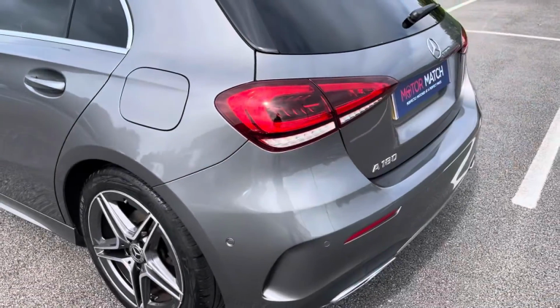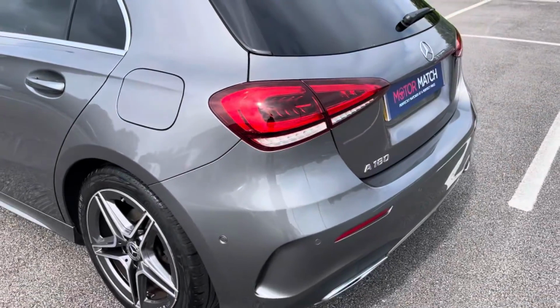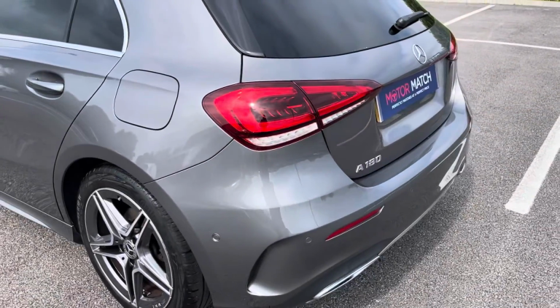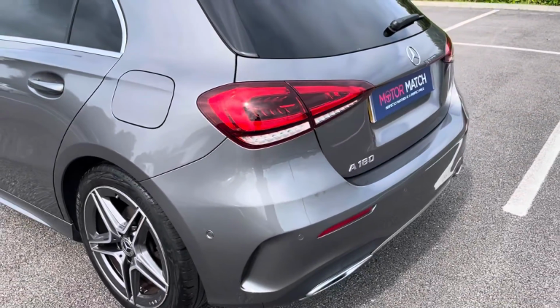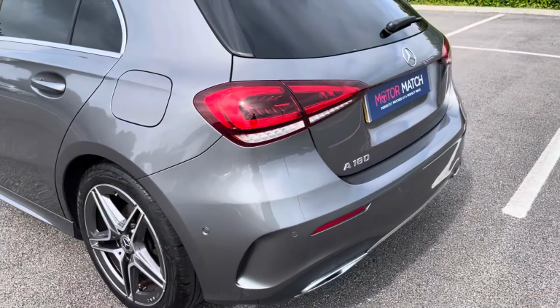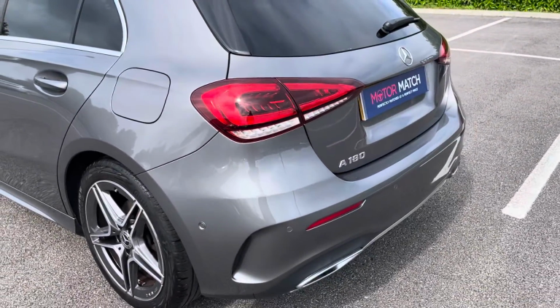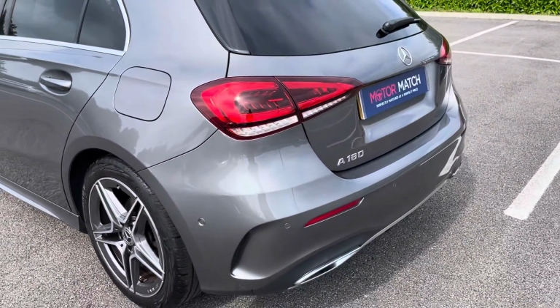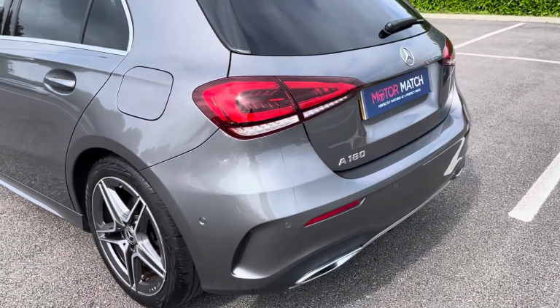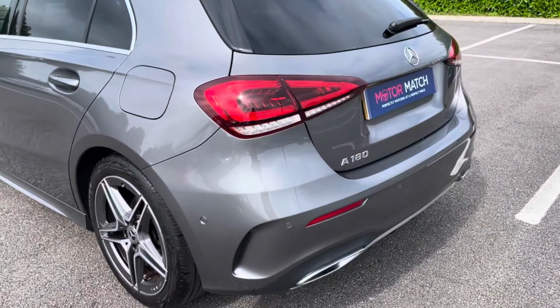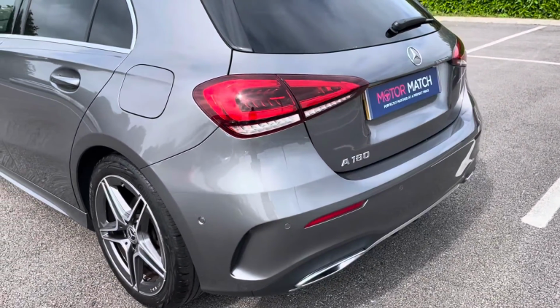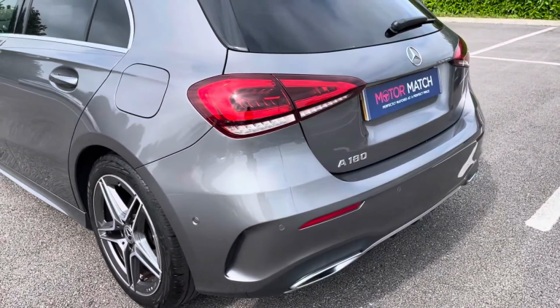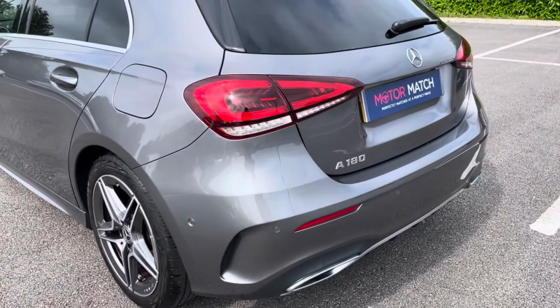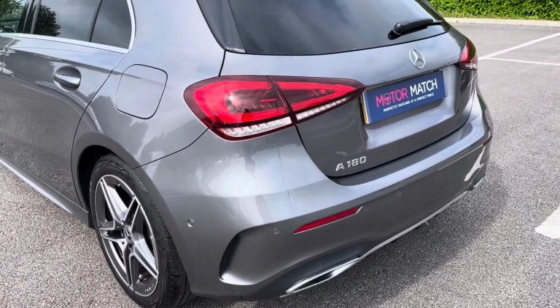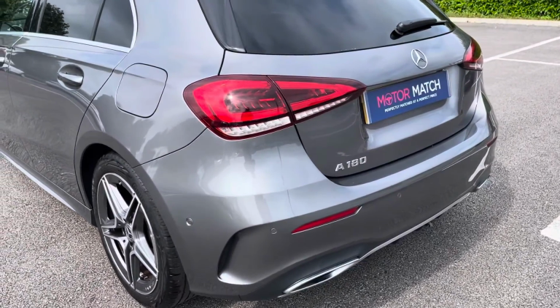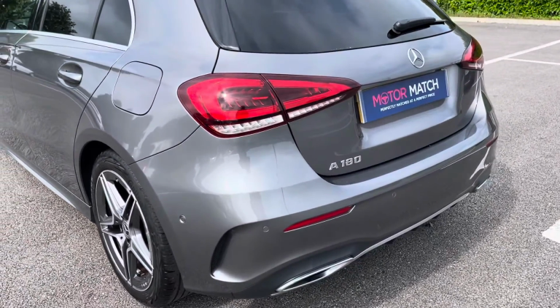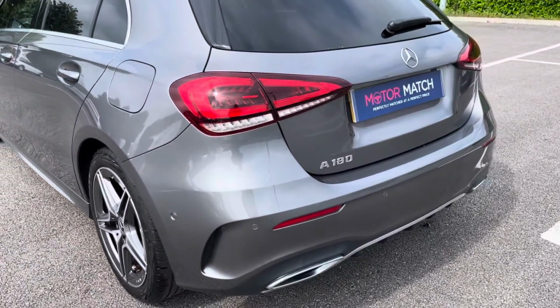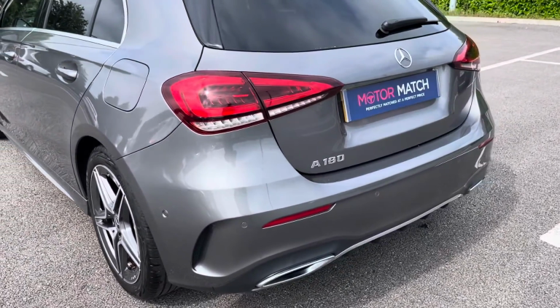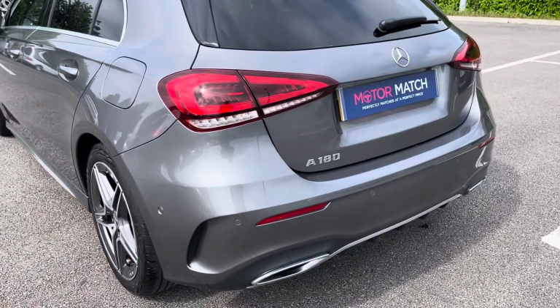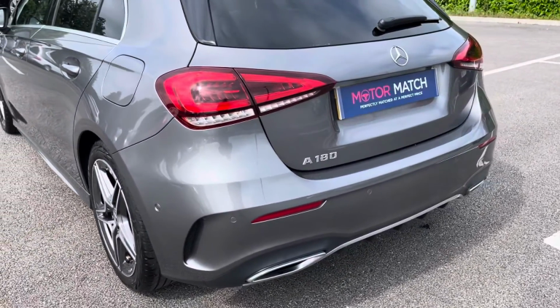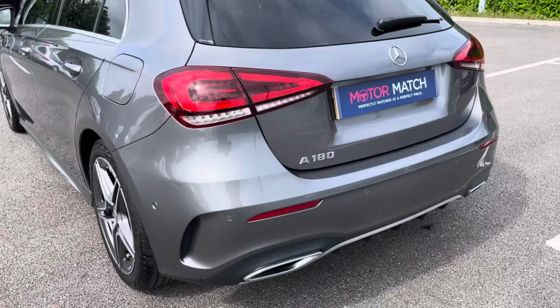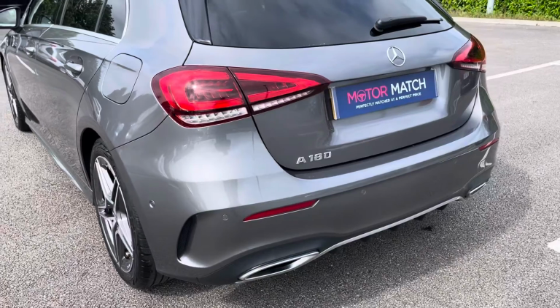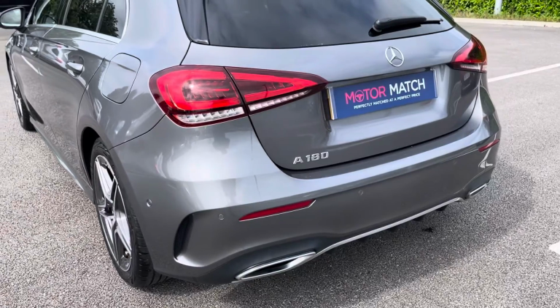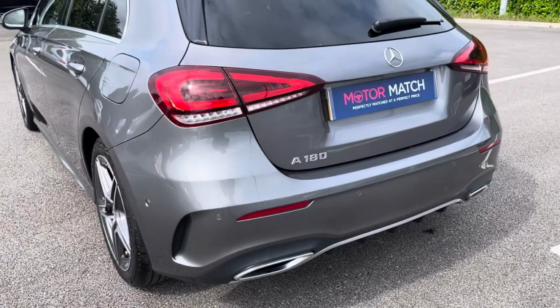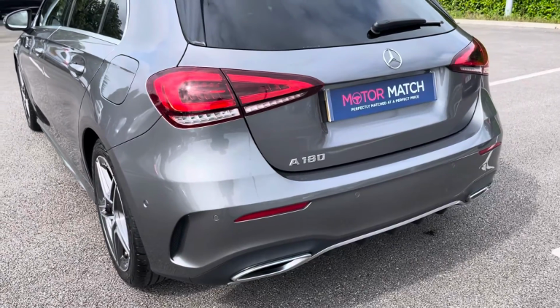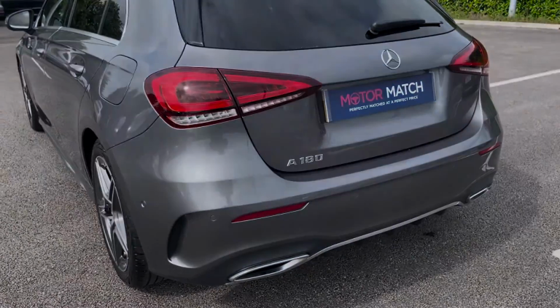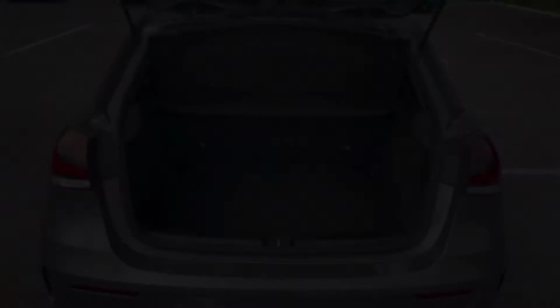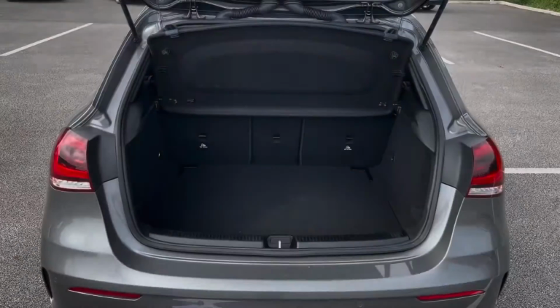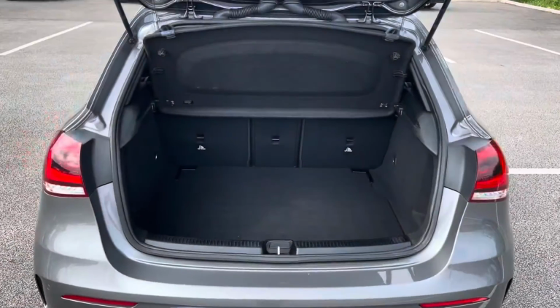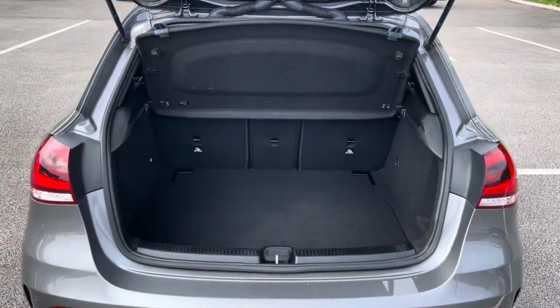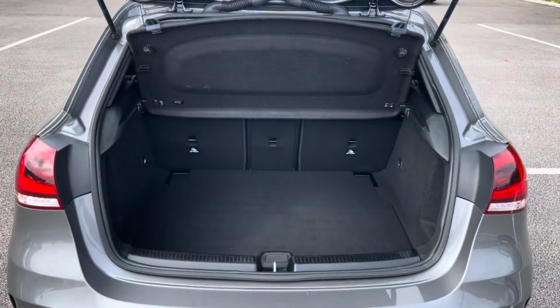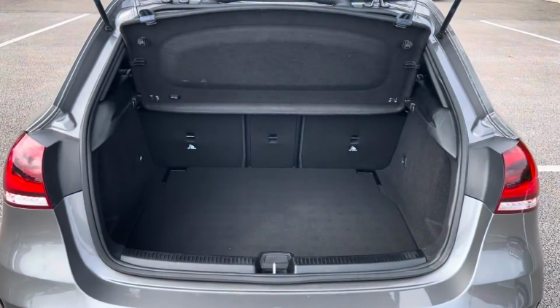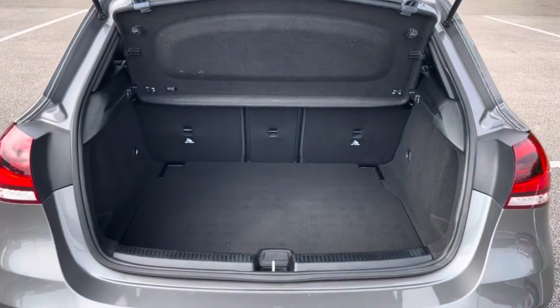This vehicle does come with front and rear parking sensors as well as a rear view camera, perfect for manoeuvring into those trickier parking spaces.